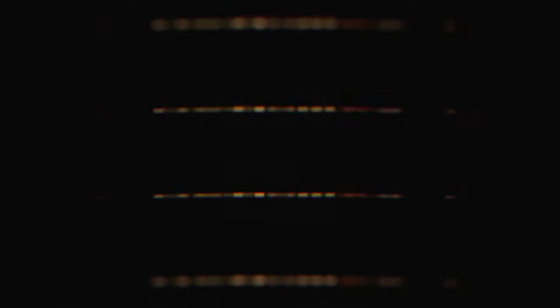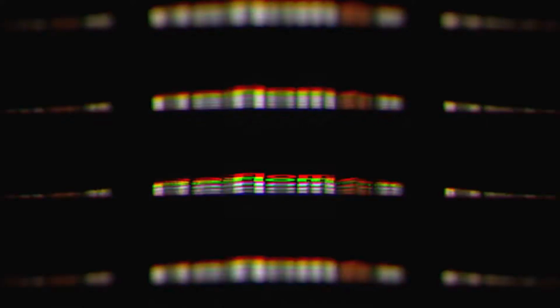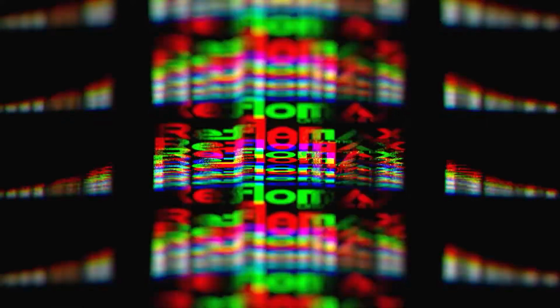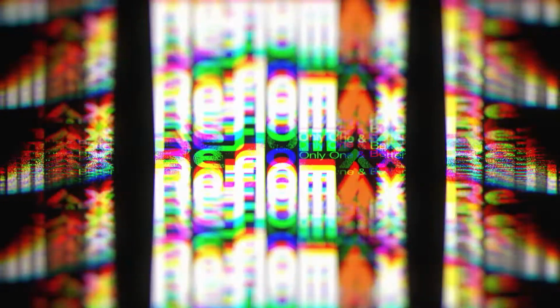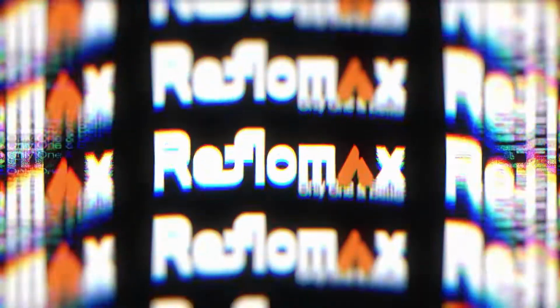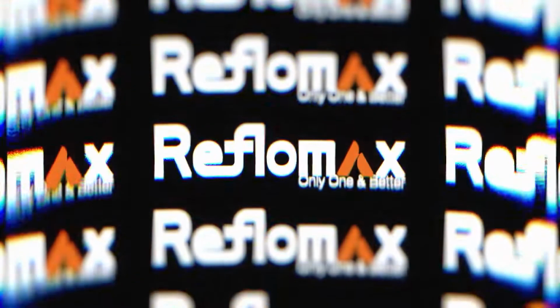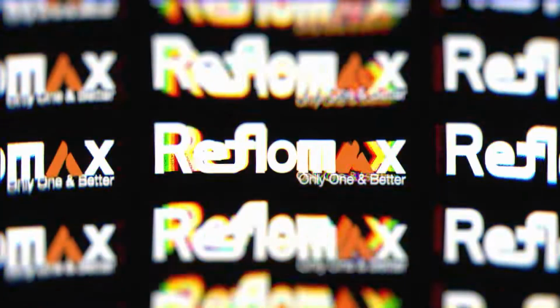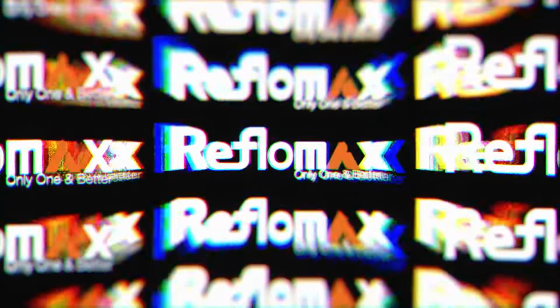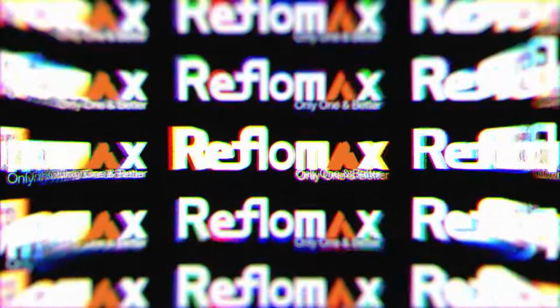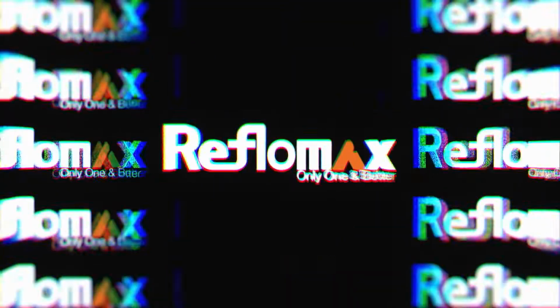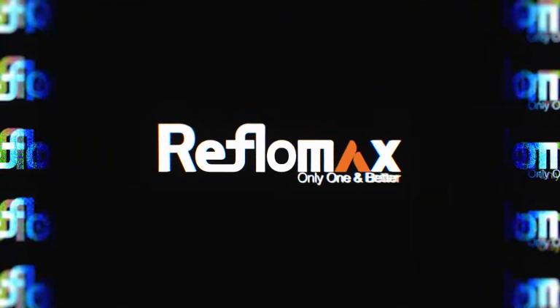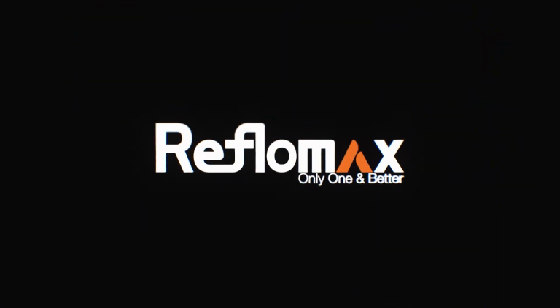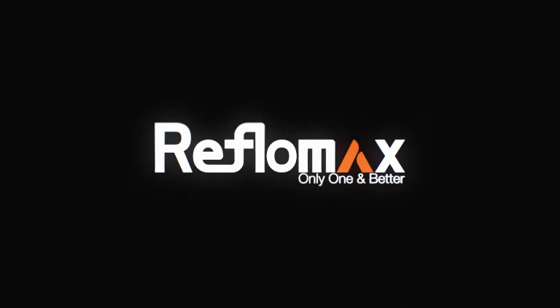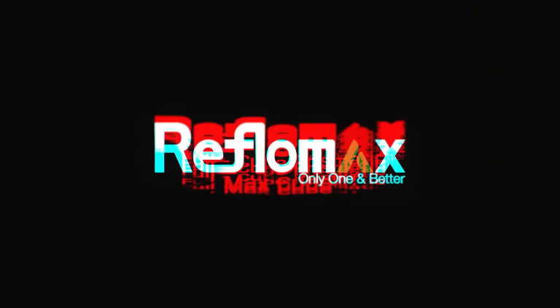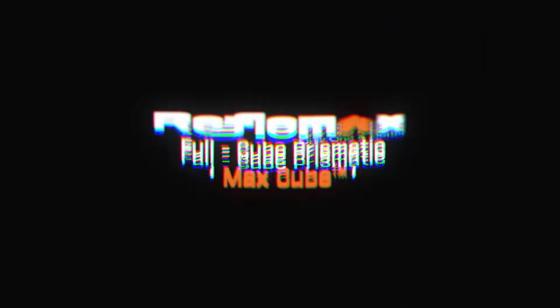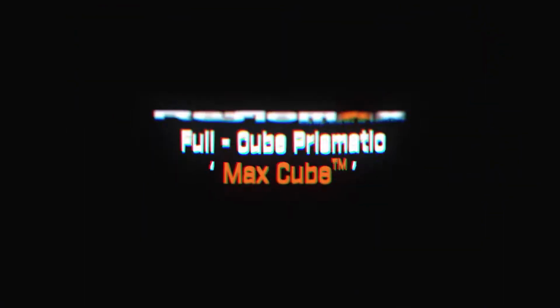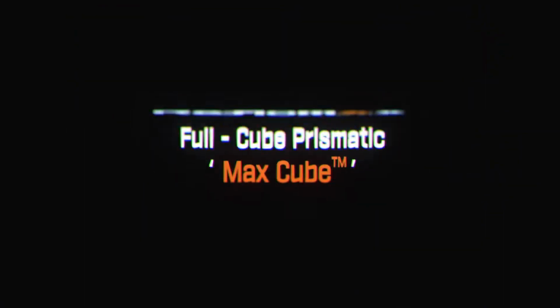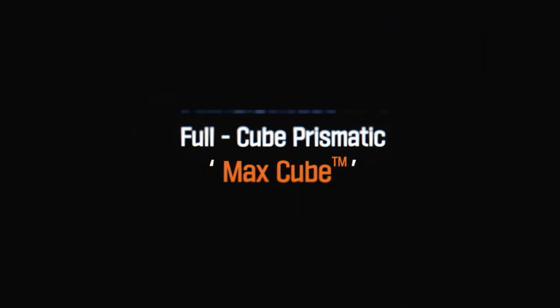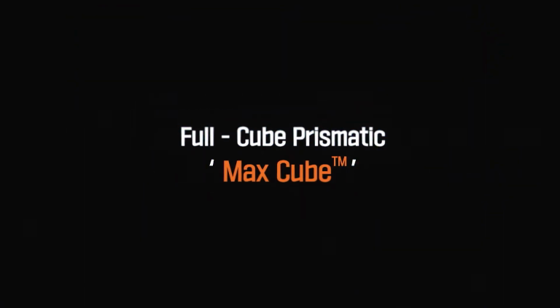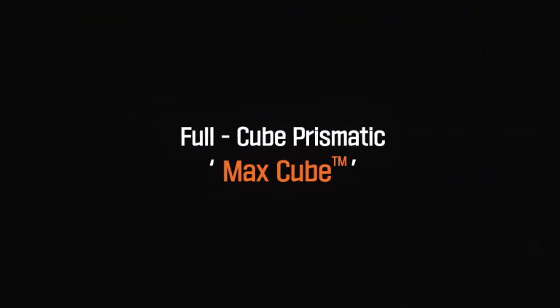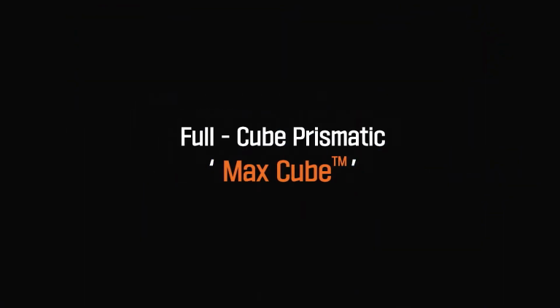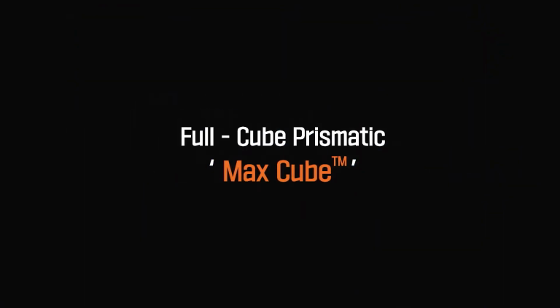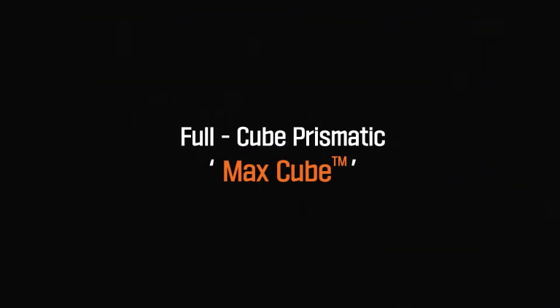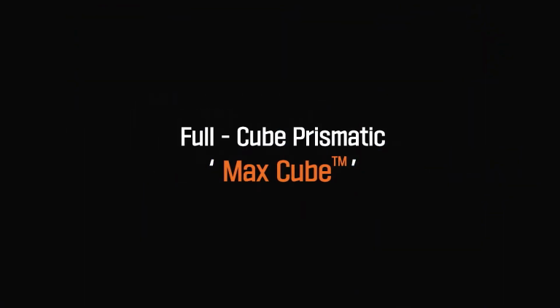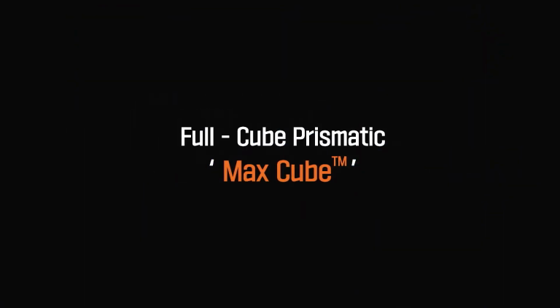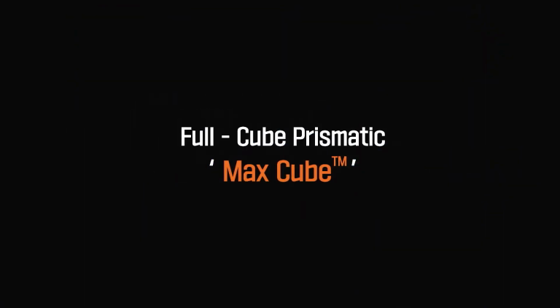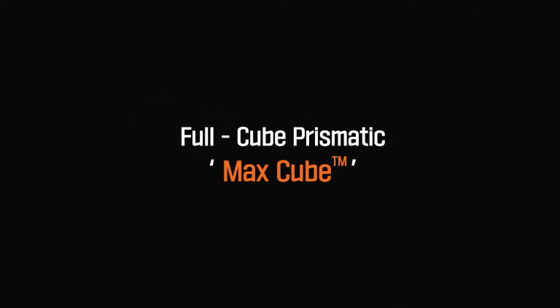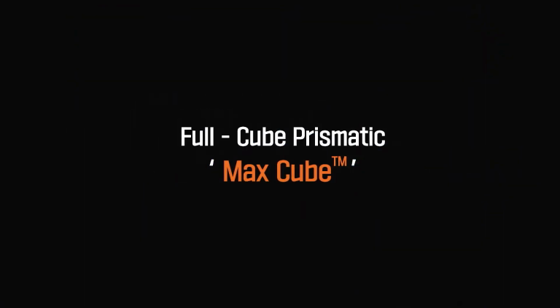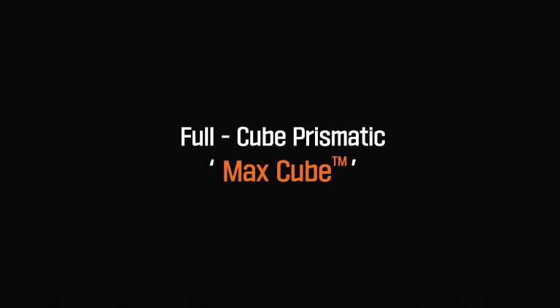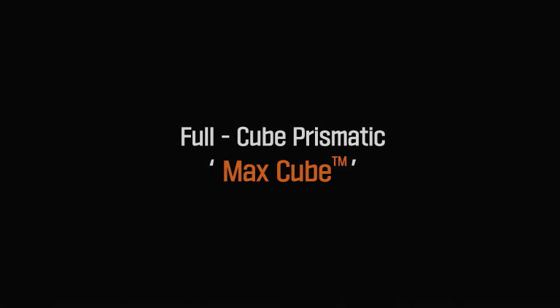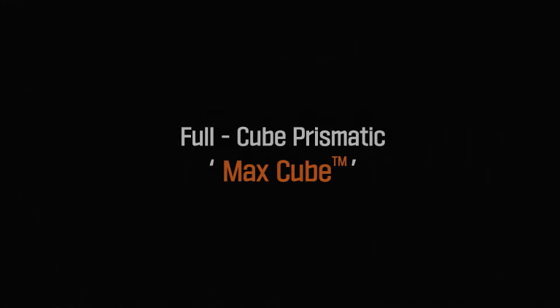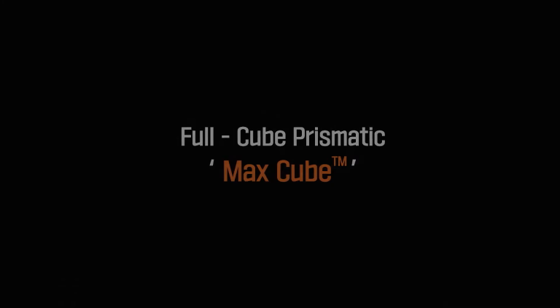Full Cube Grade Micro Prismatic Reflective Traffic Sign Sheeting — MaxCube.